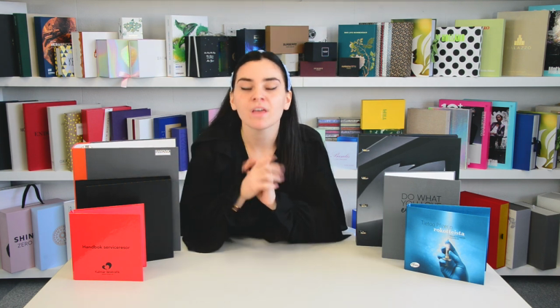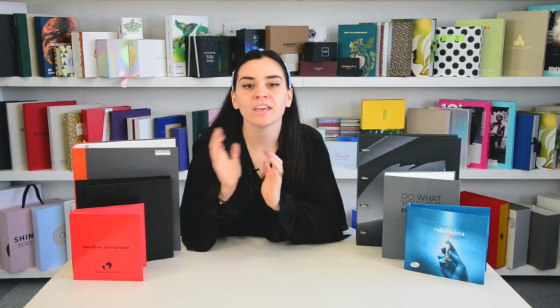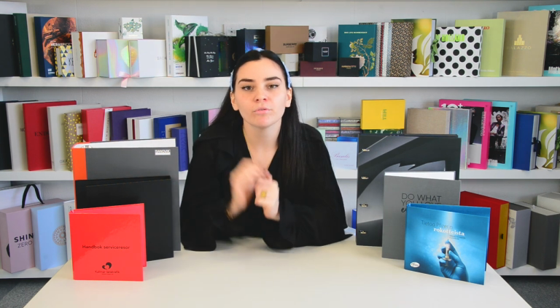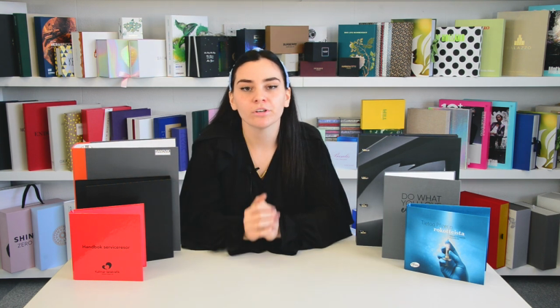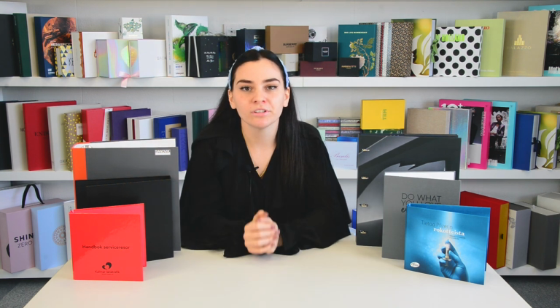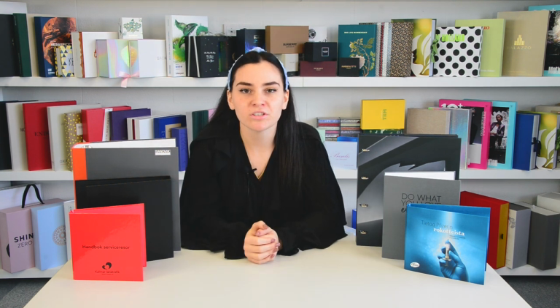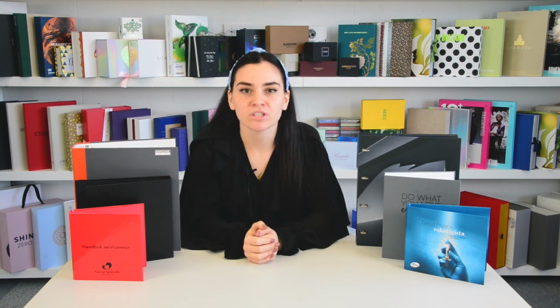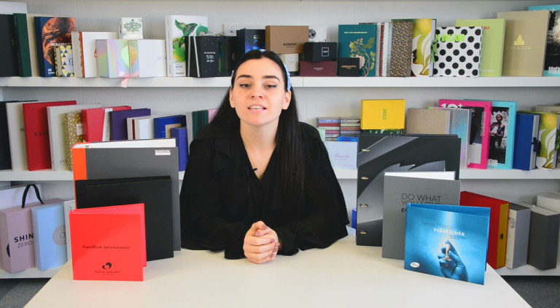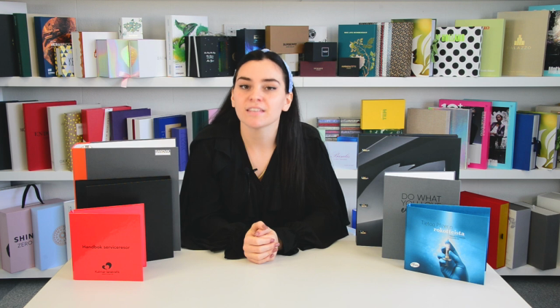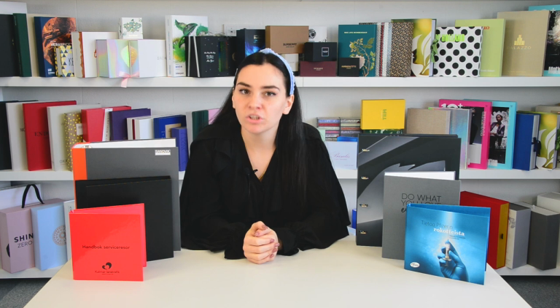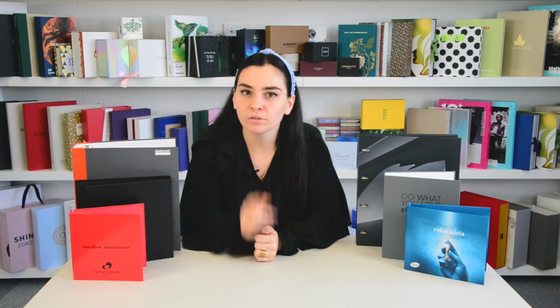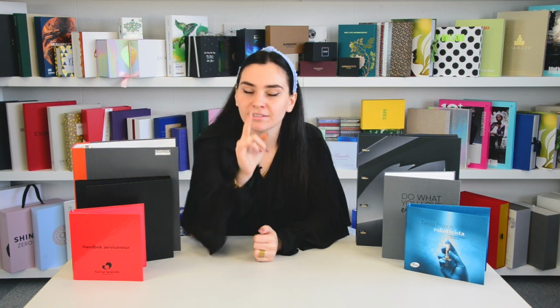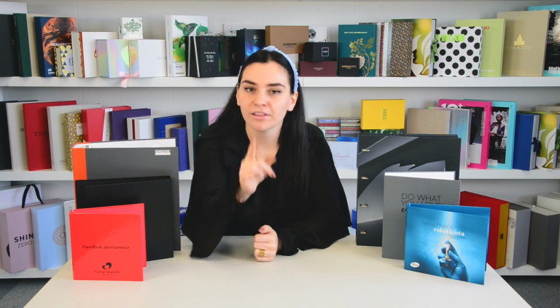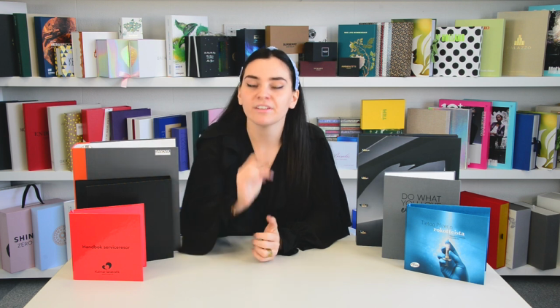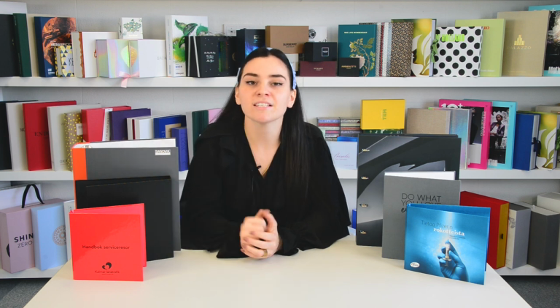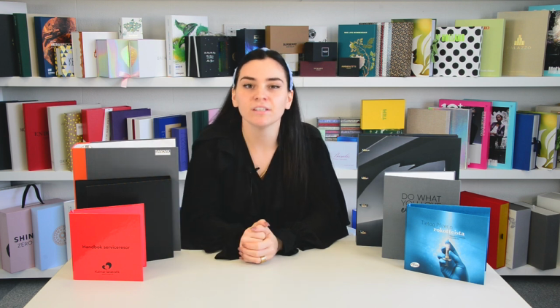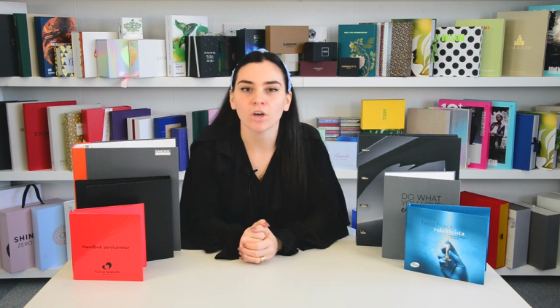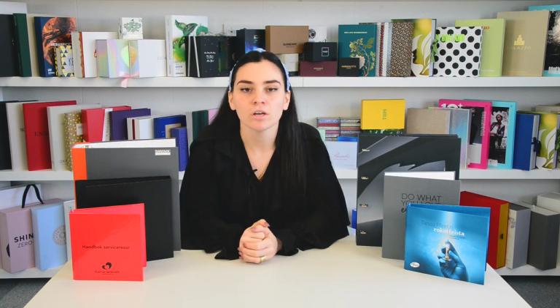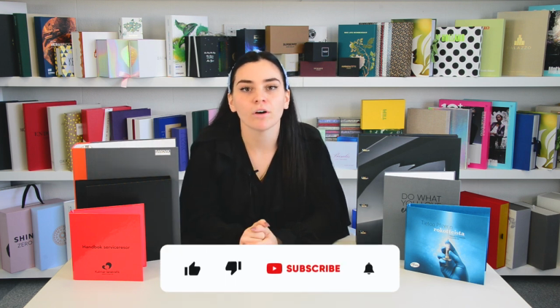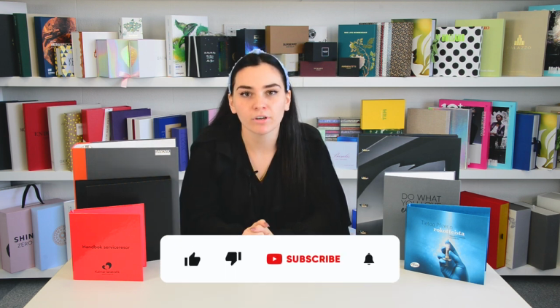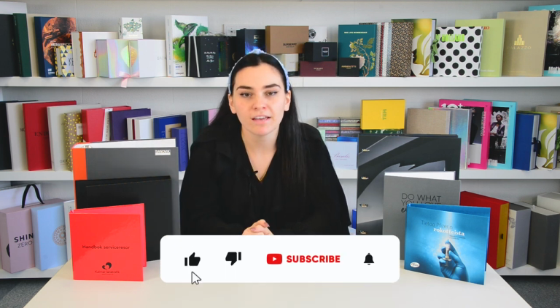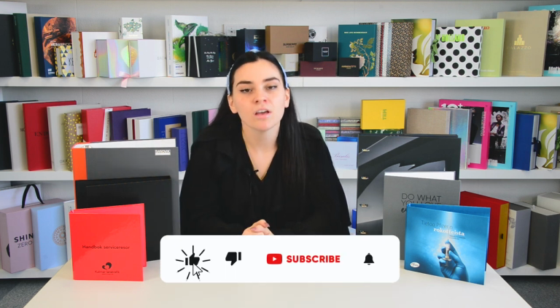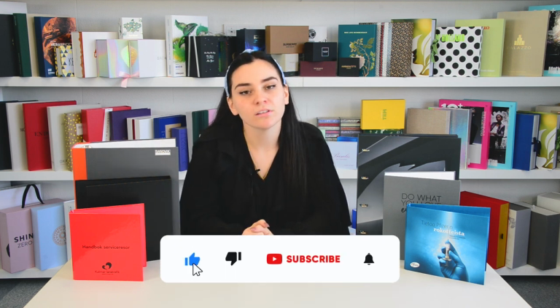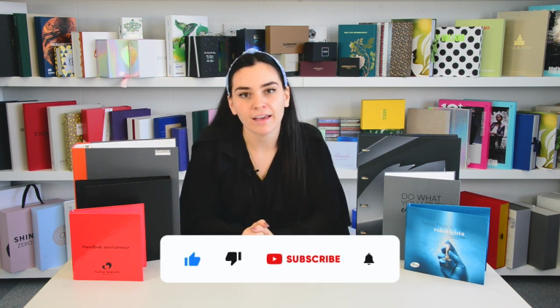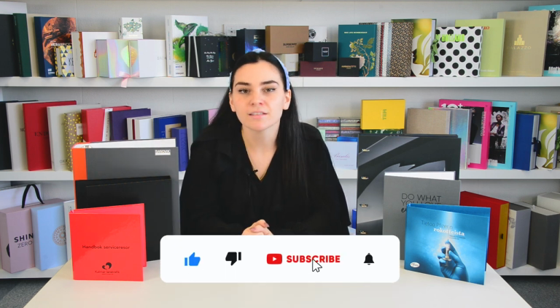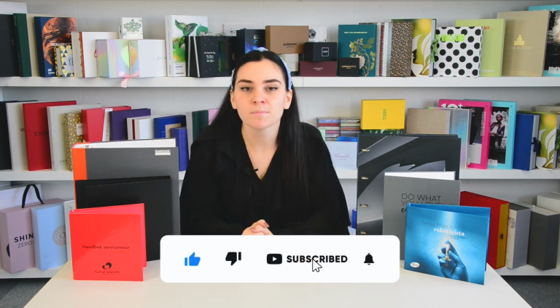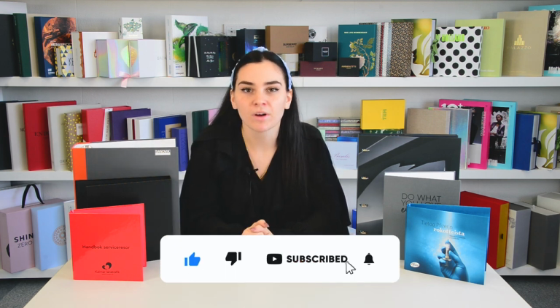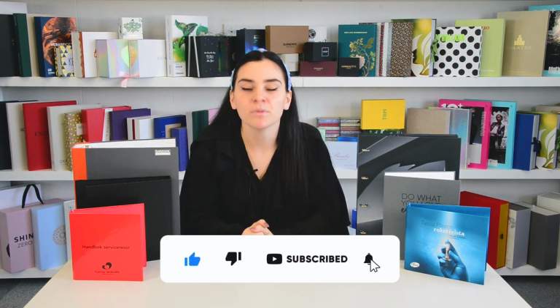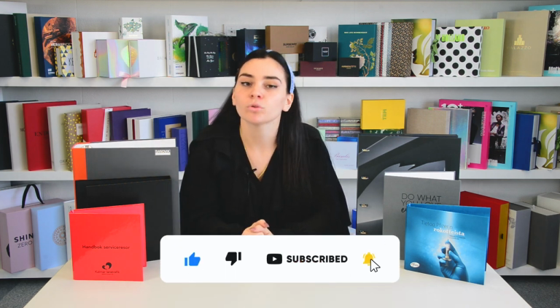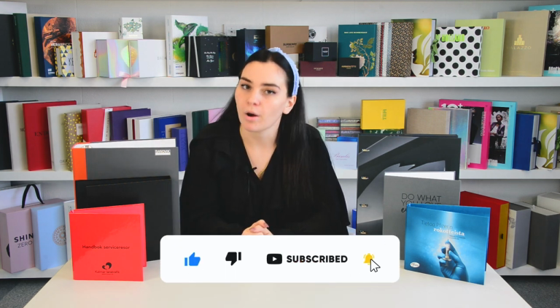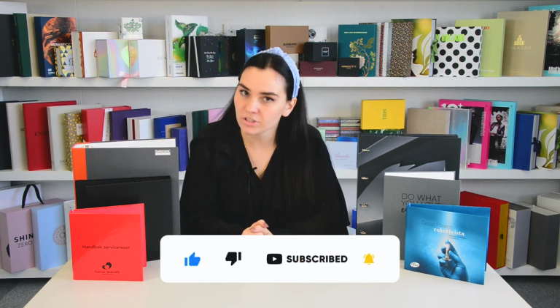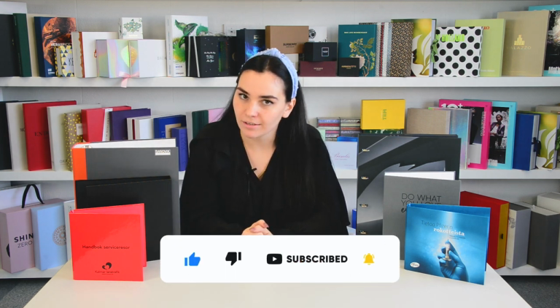Thank you for your attention. Stay tuned until the next video. Don't forget to like and subscribe to our channel.